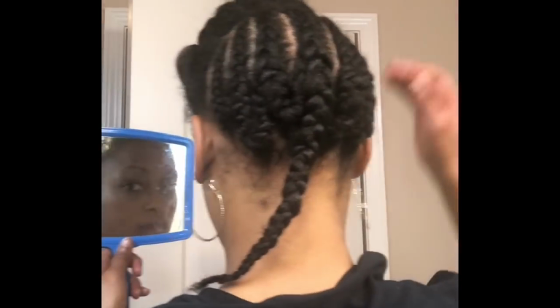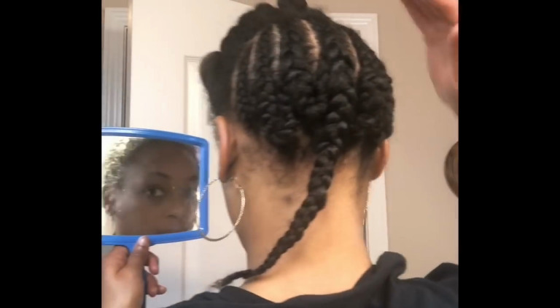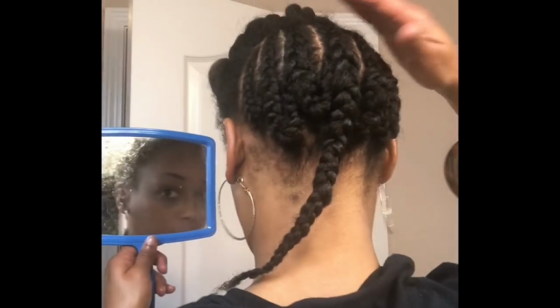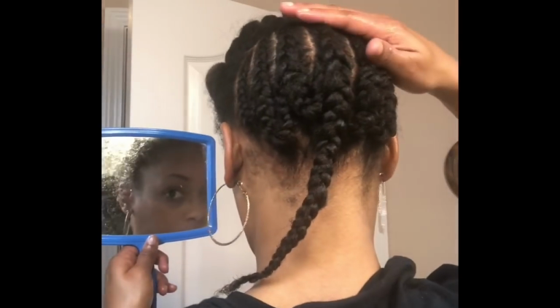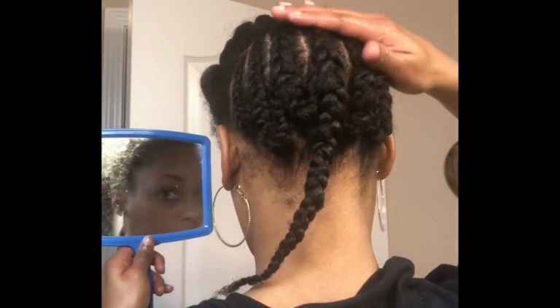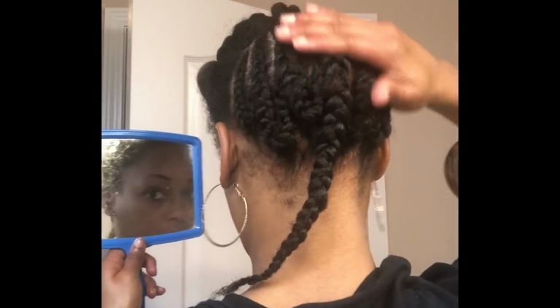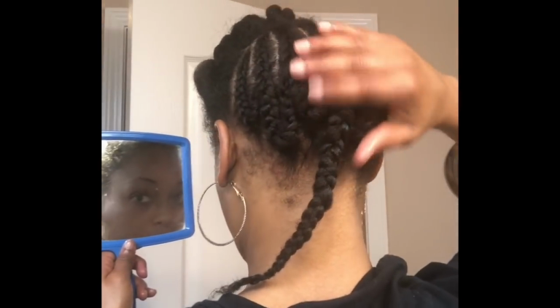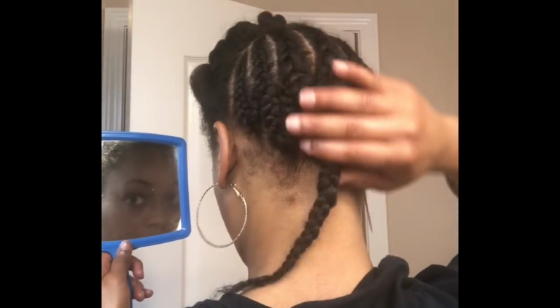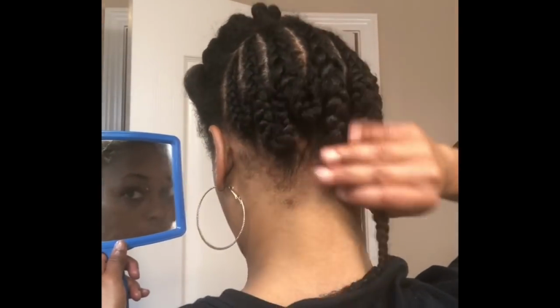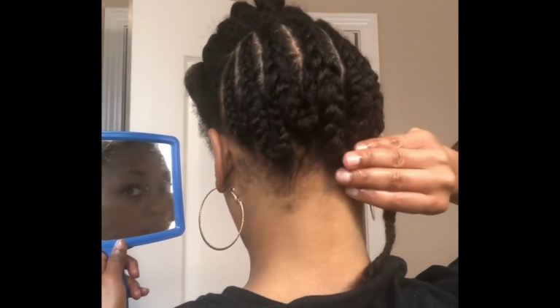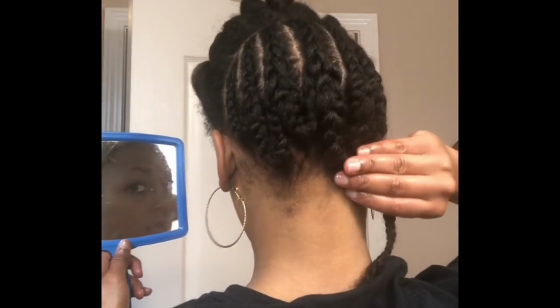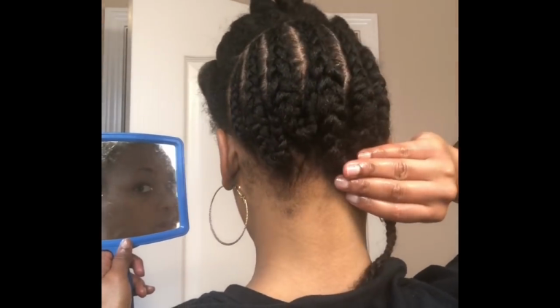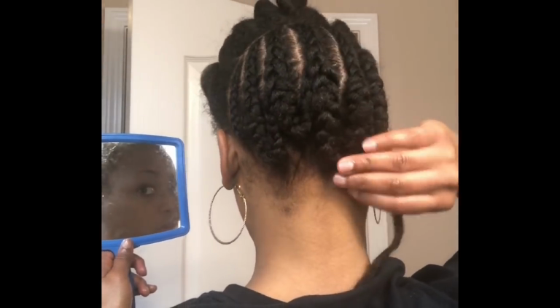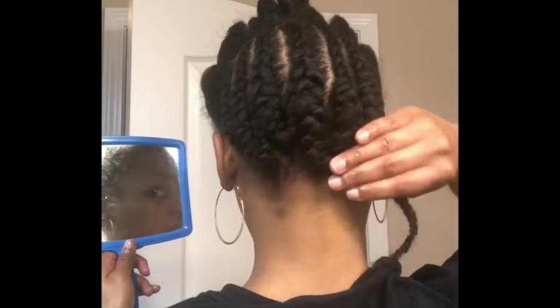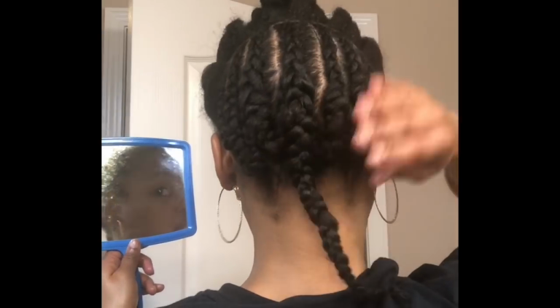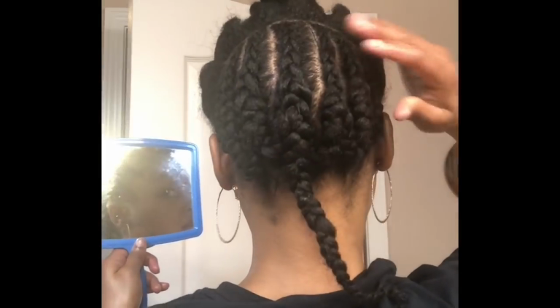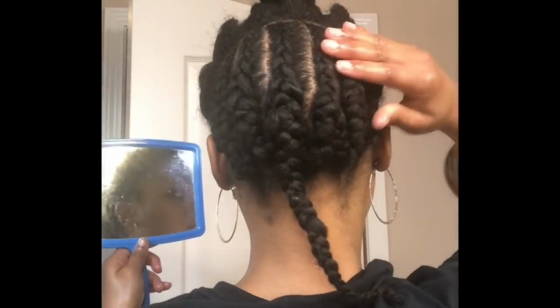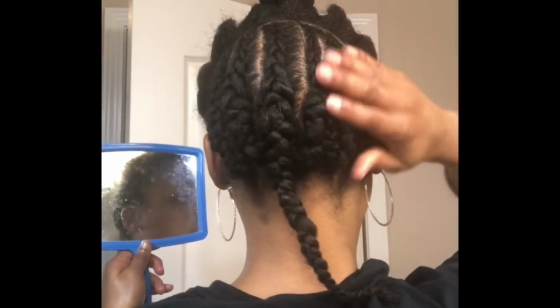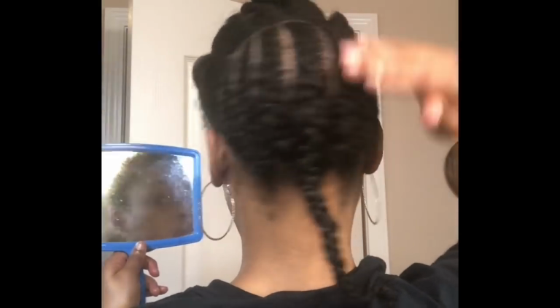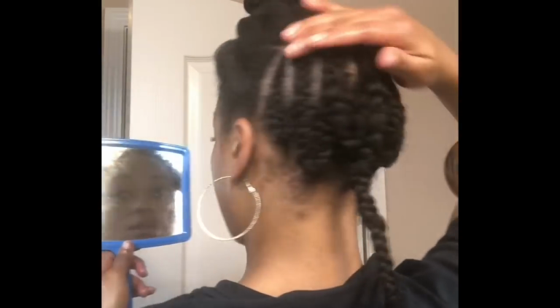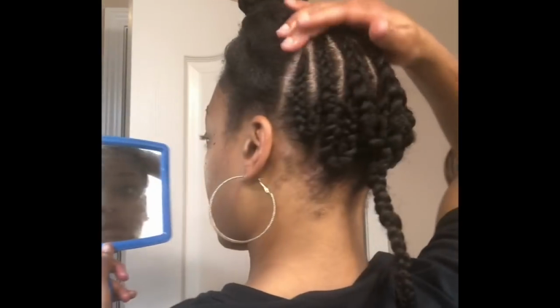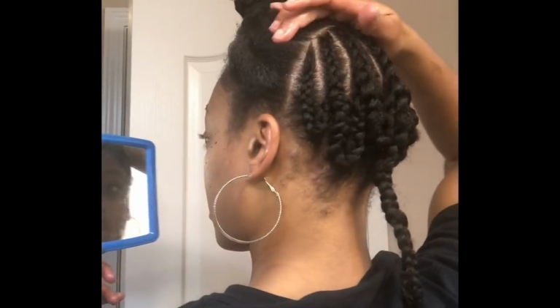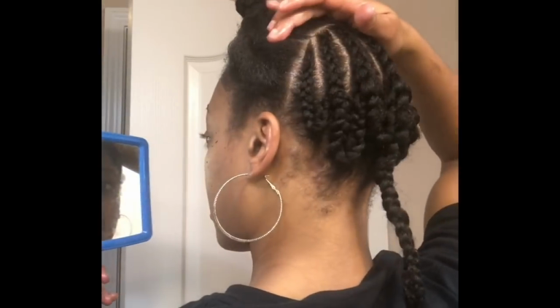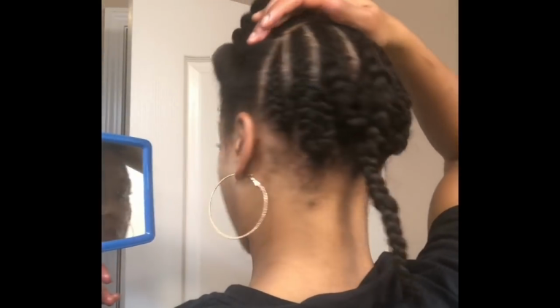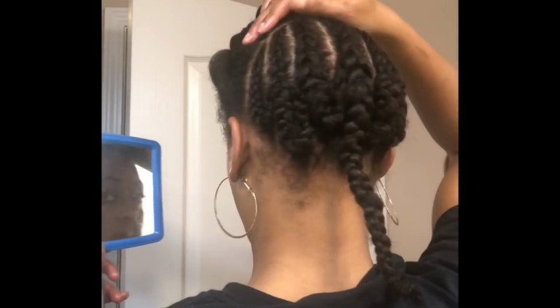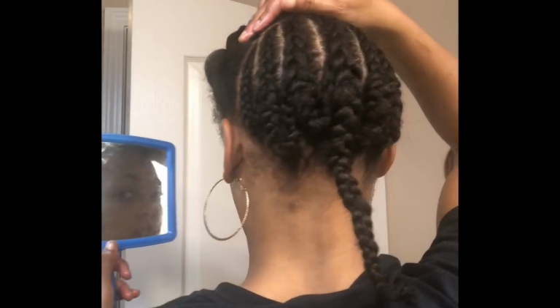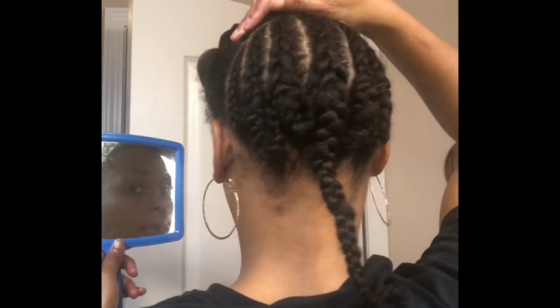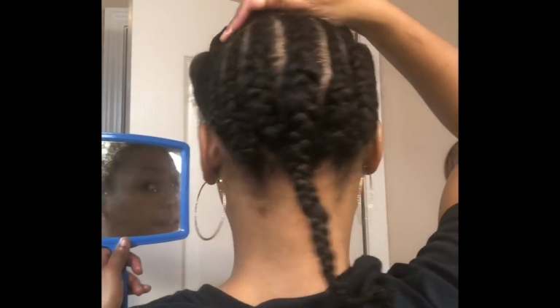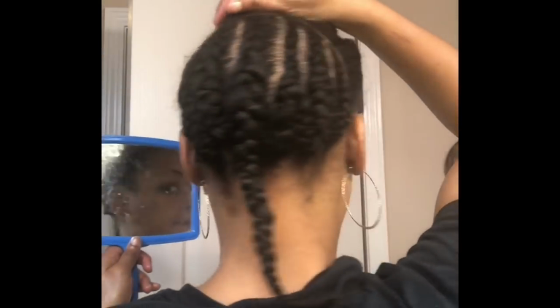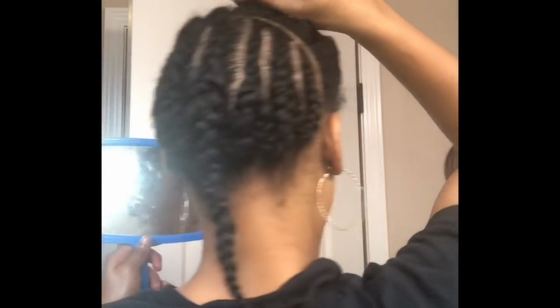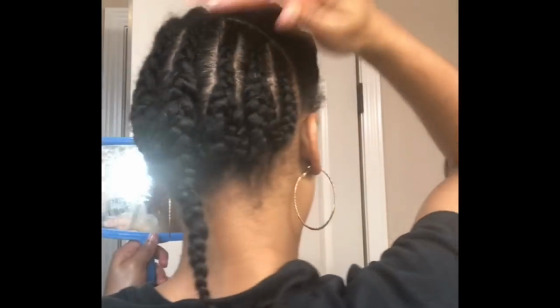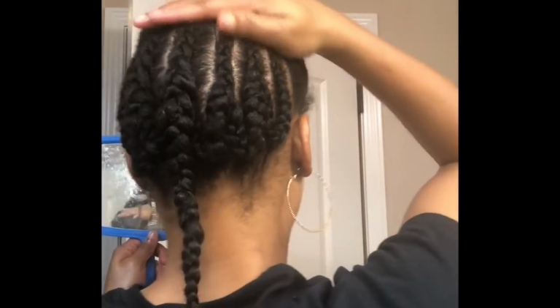Now I'm going to take this one braid that's hanging and I'm going to use my crochet needle to thread it through the braids.